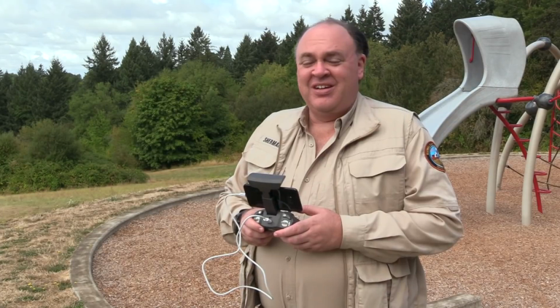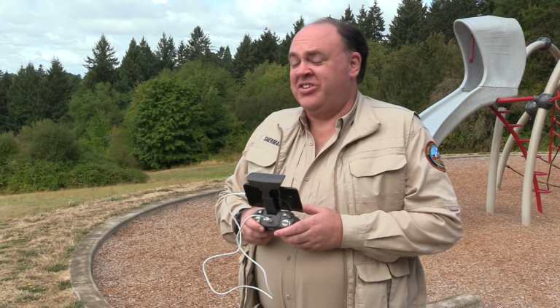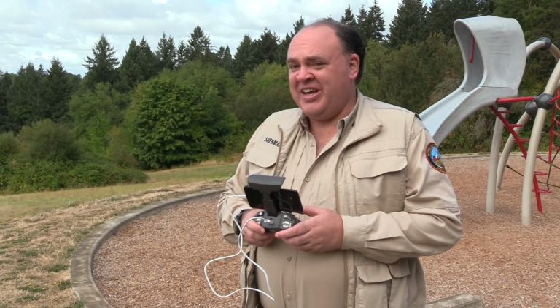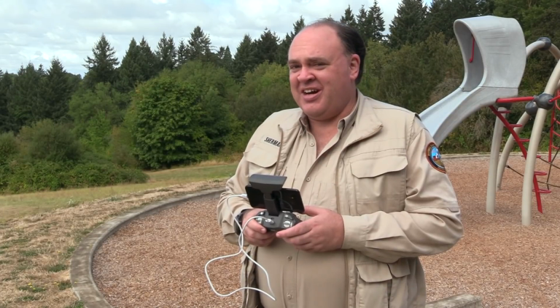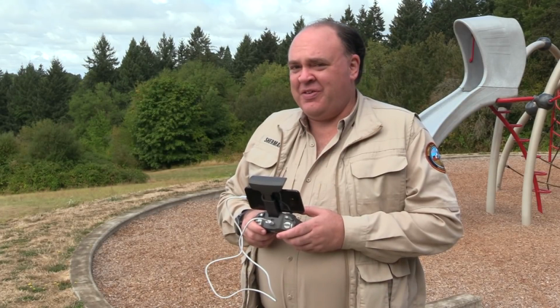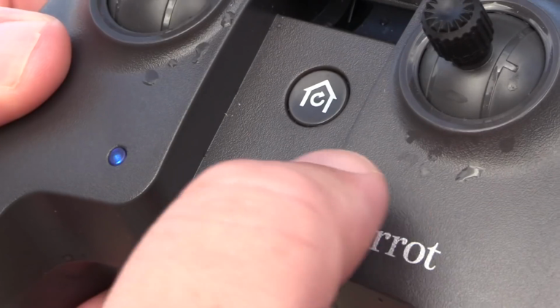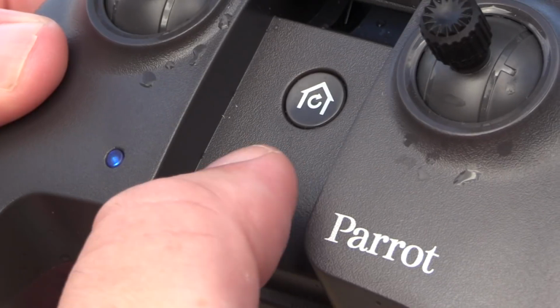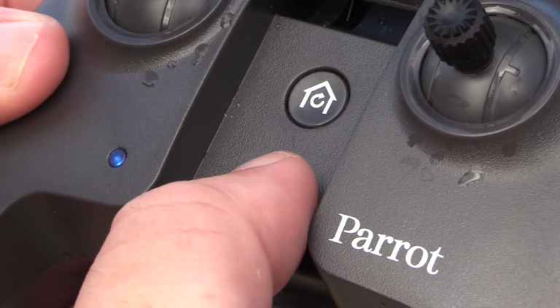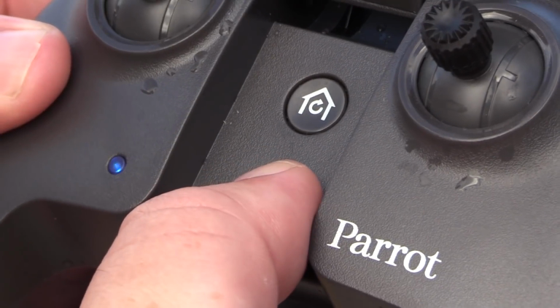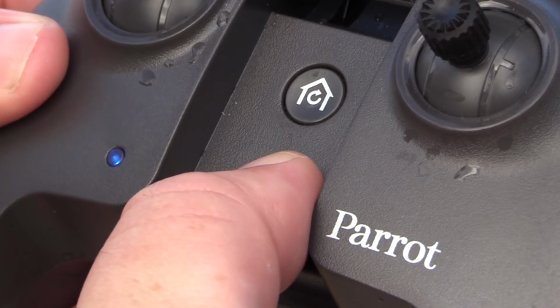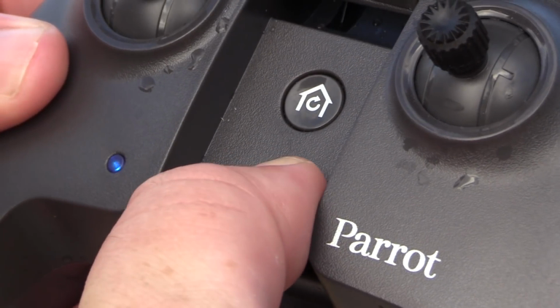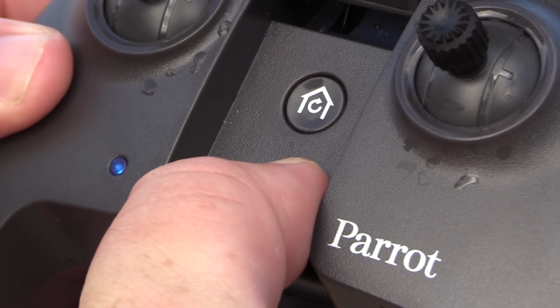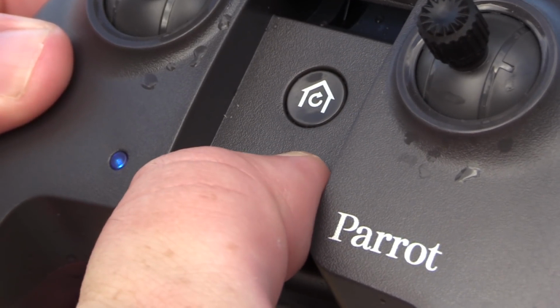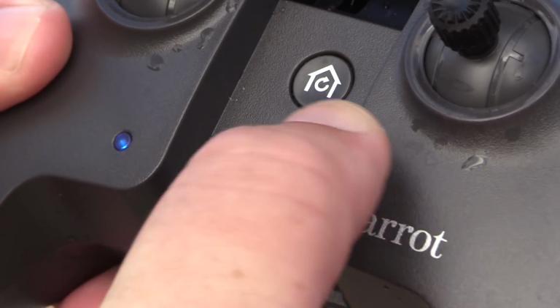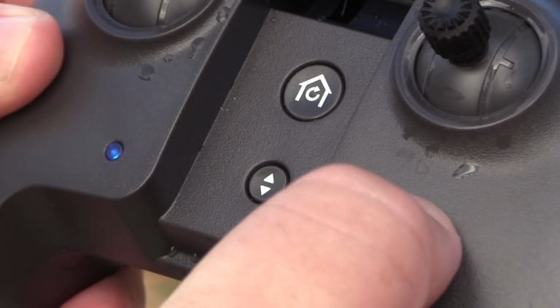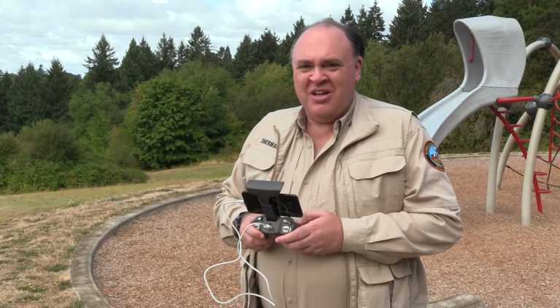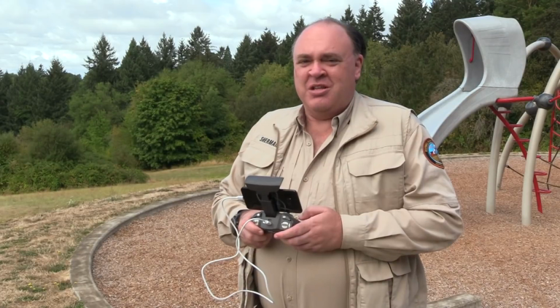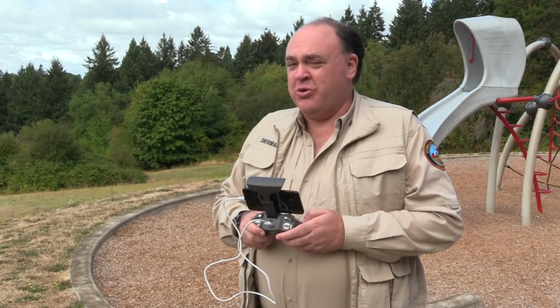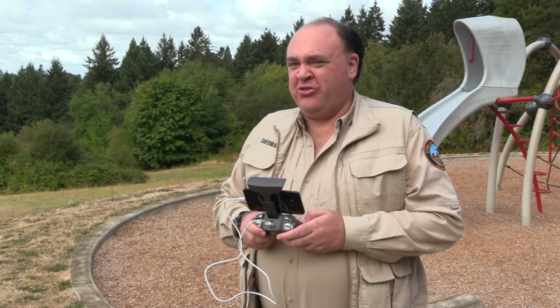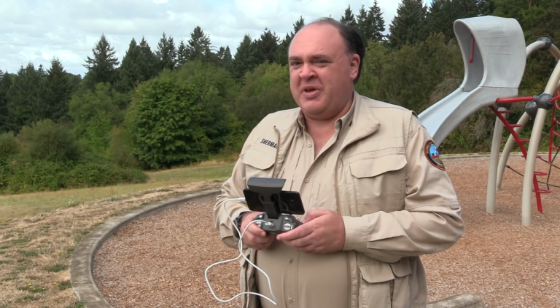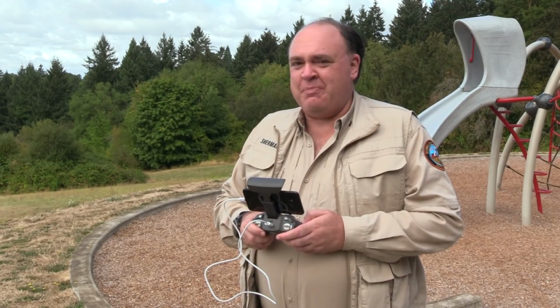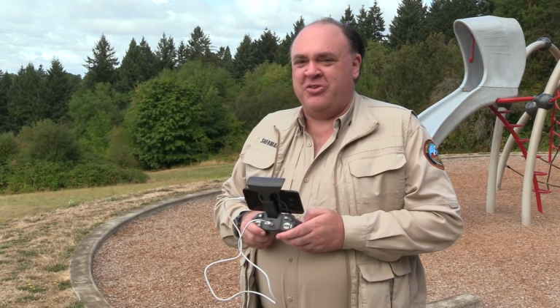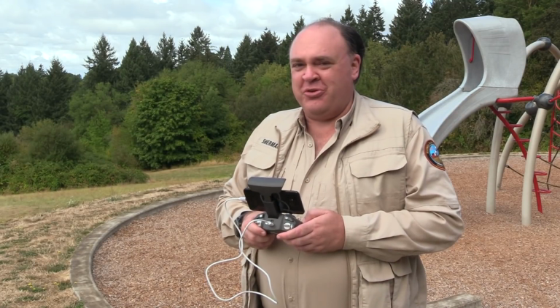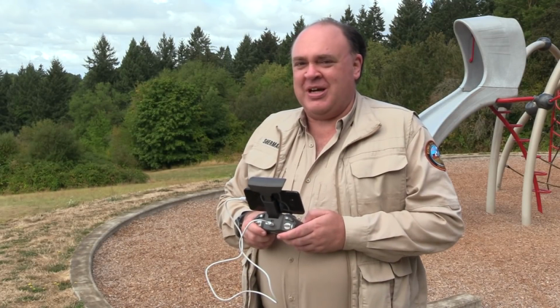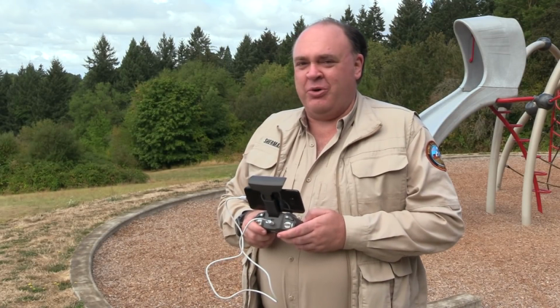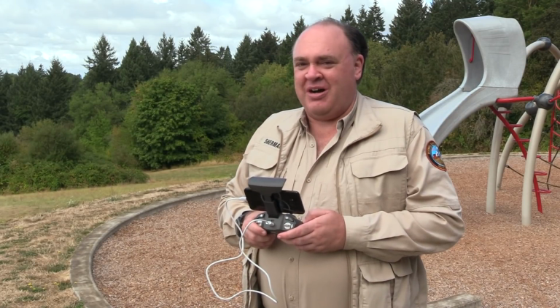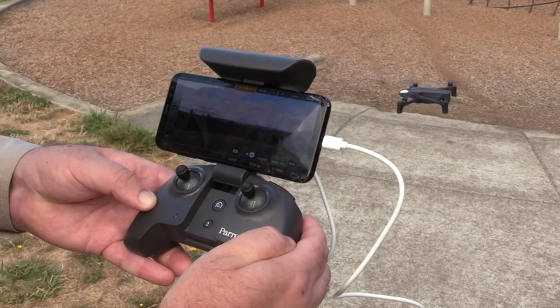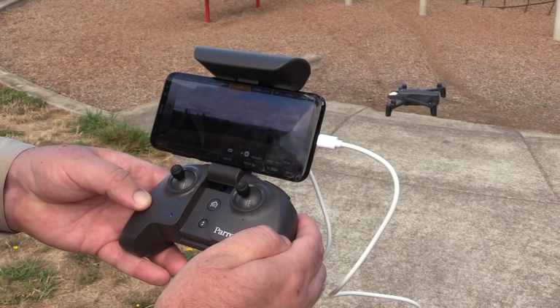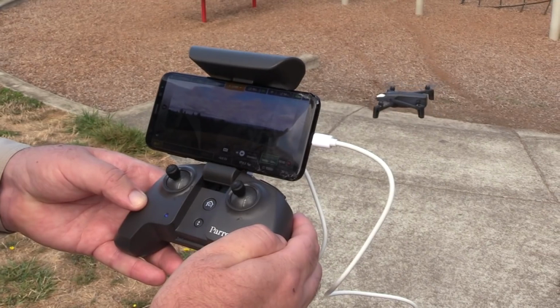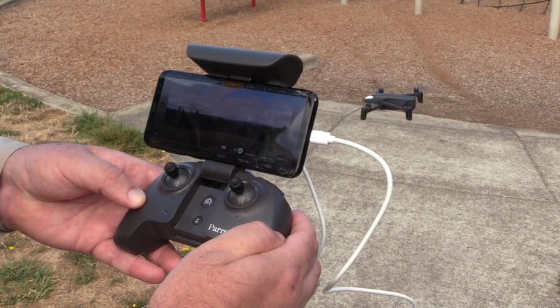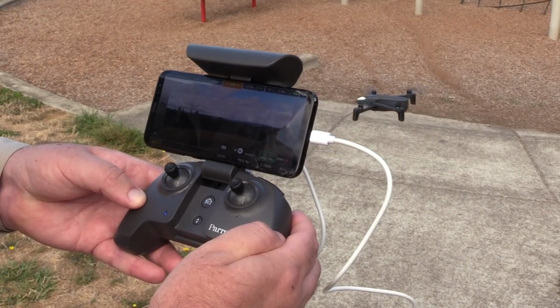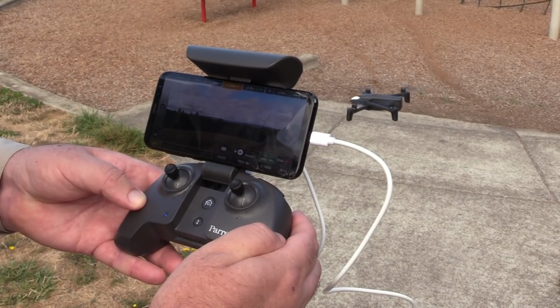To take off, press the auto takeoff / auto land button. The motors will spin up and the drone will come to a hover, and then you can start flying.